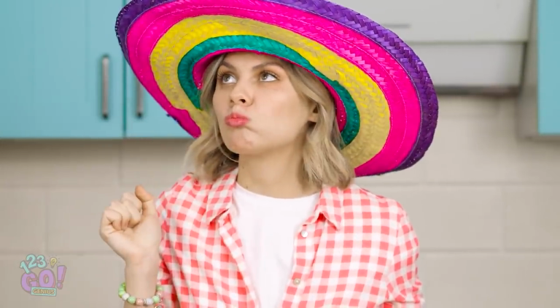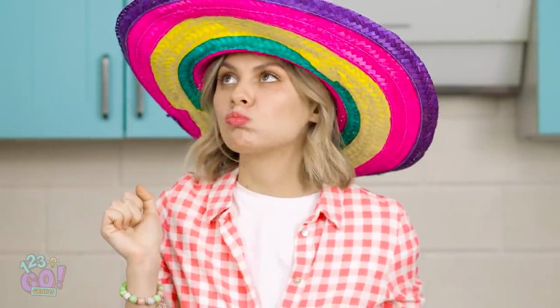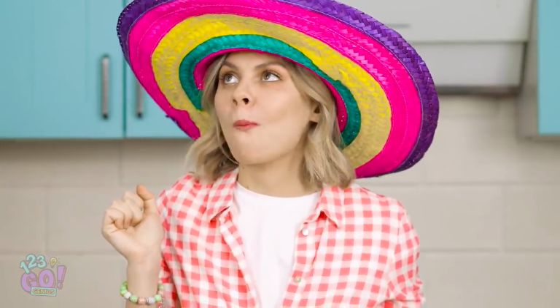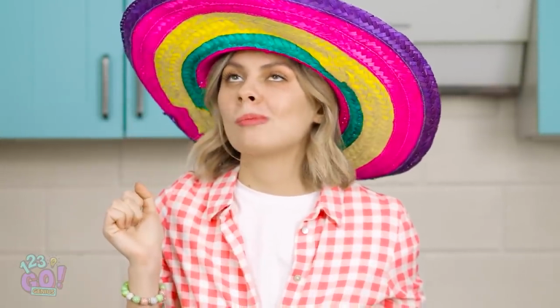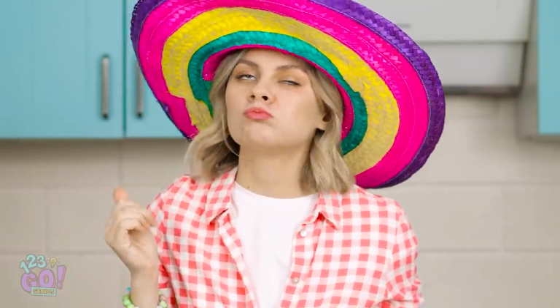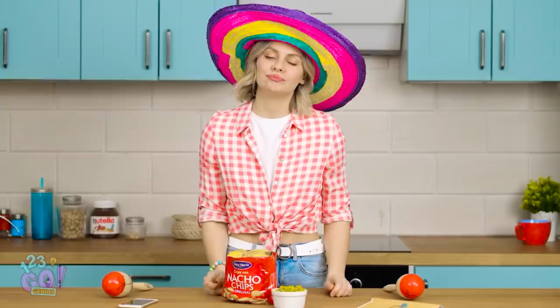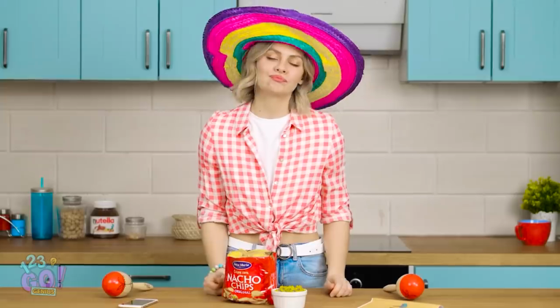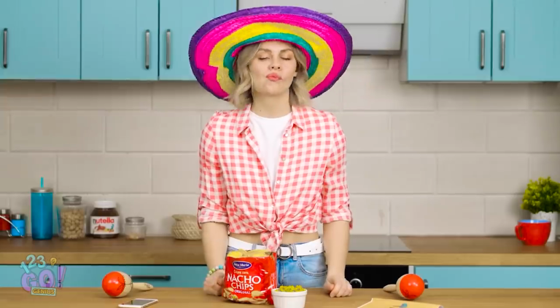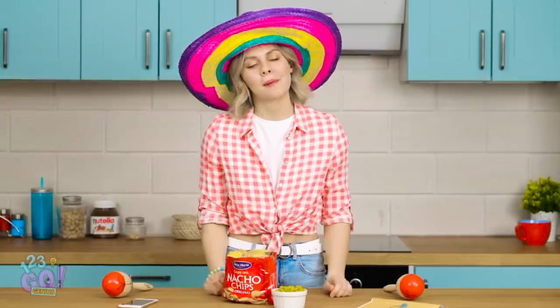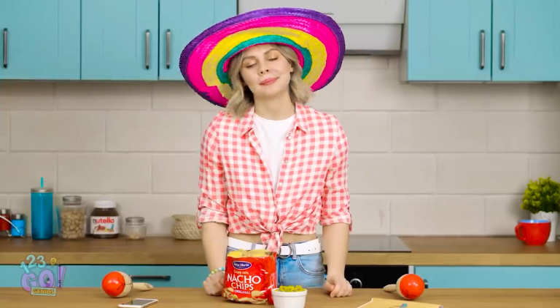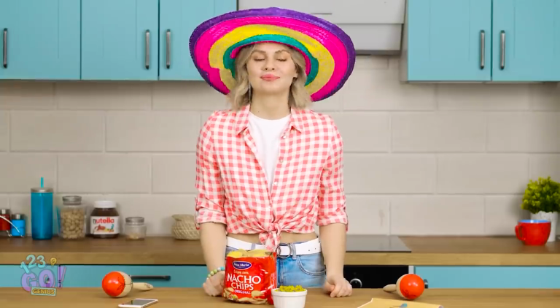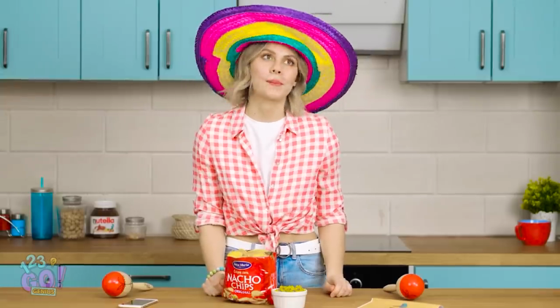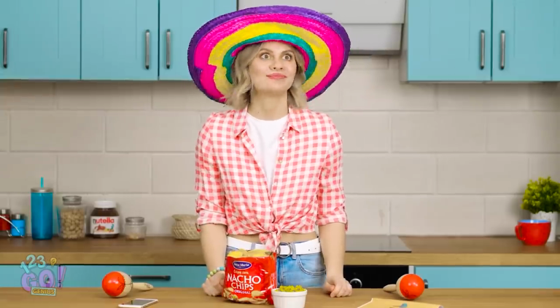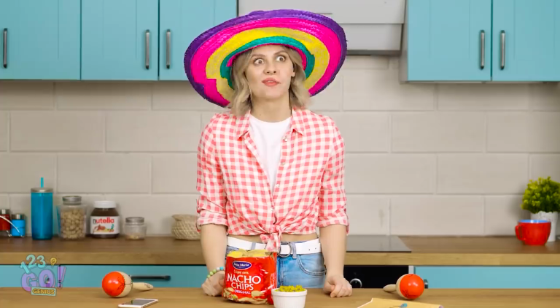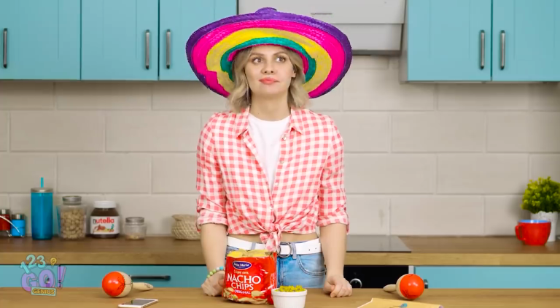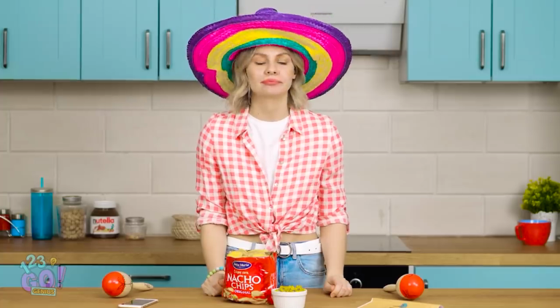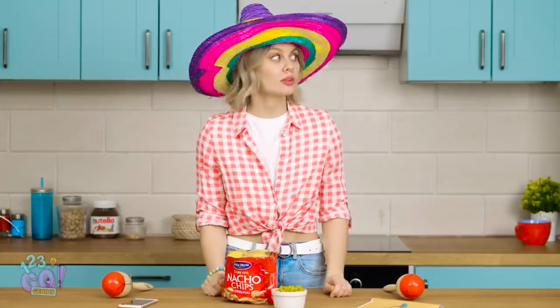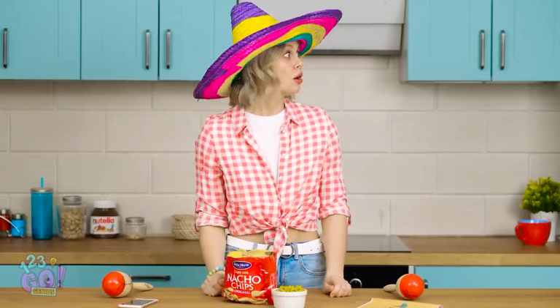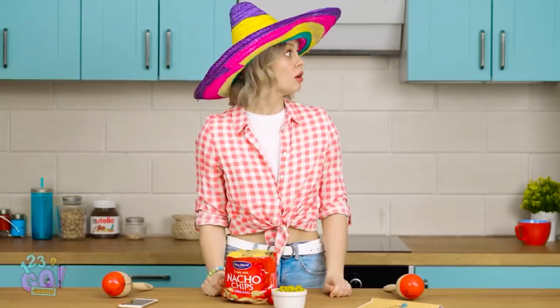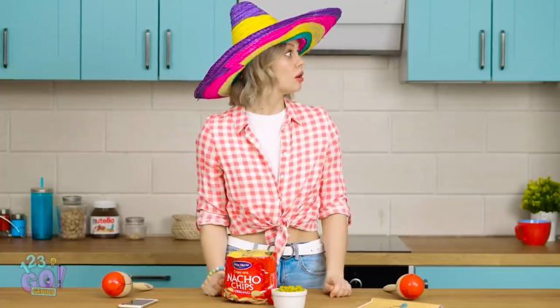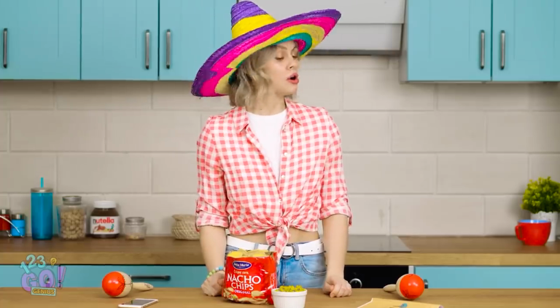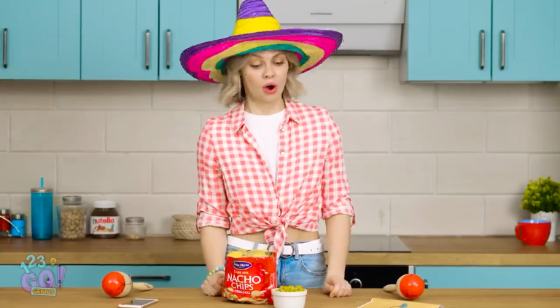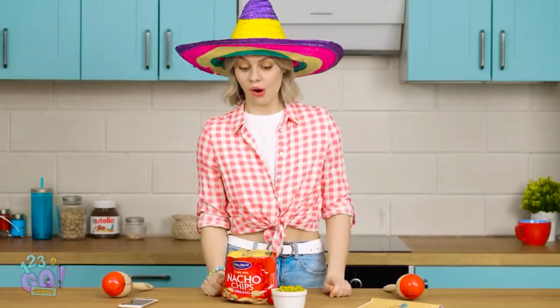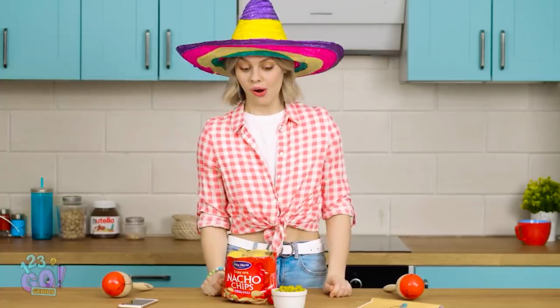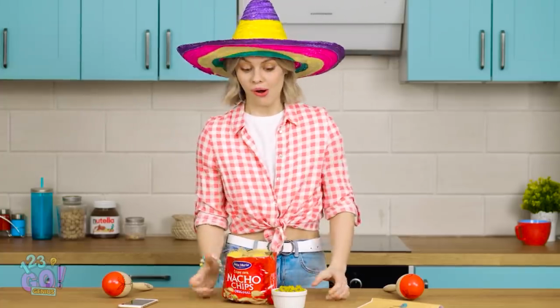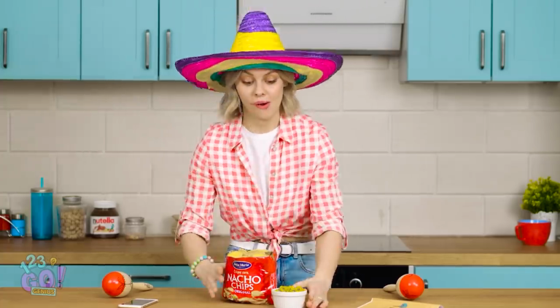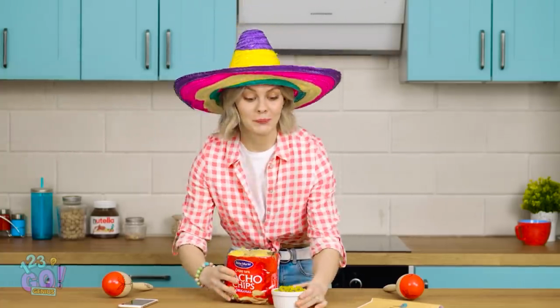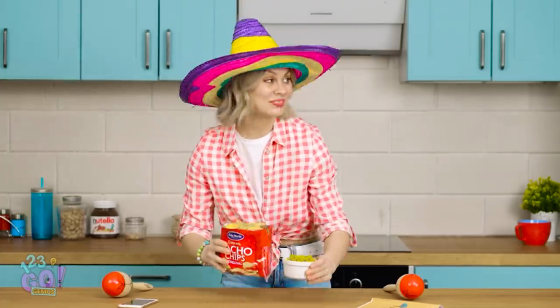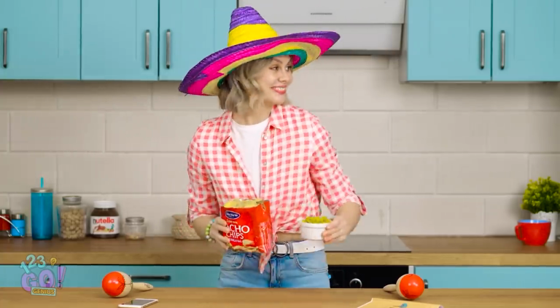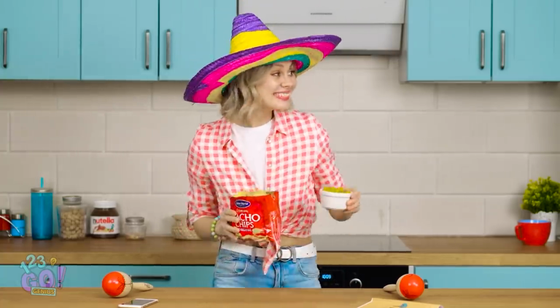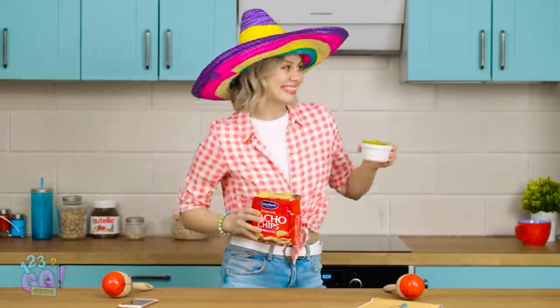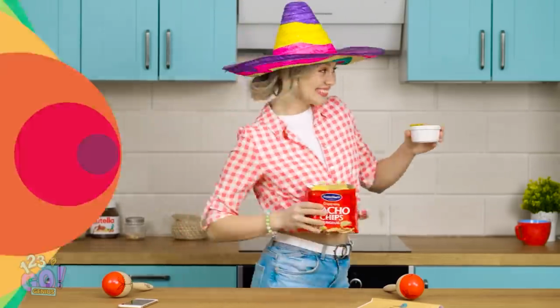Hey, this is pretty good! Is that Sophia? I'd better go invite her into the fiesta!